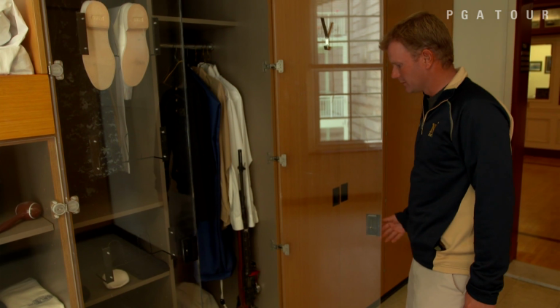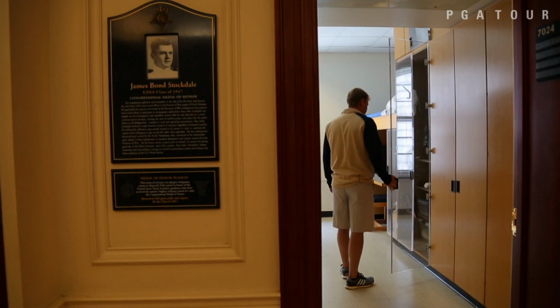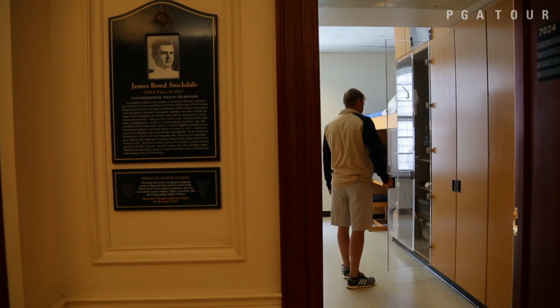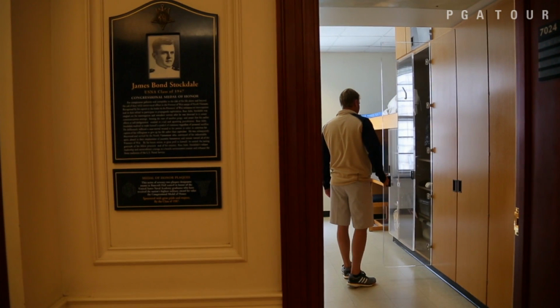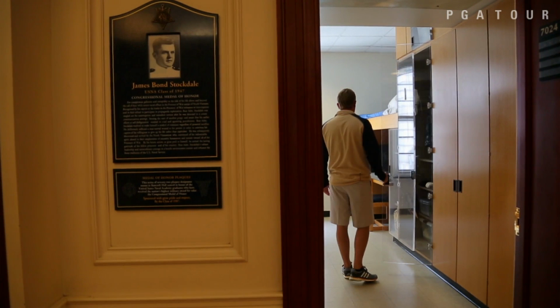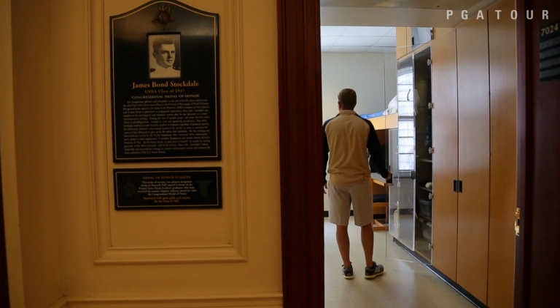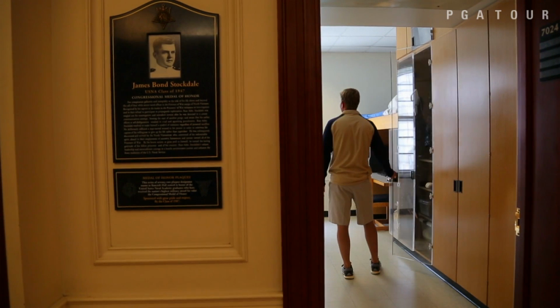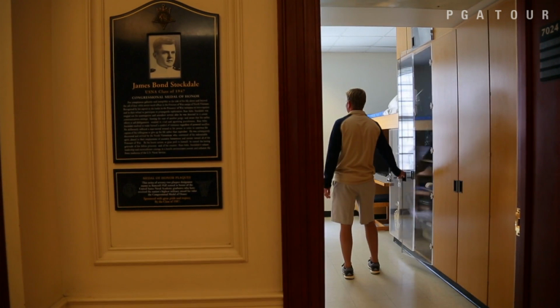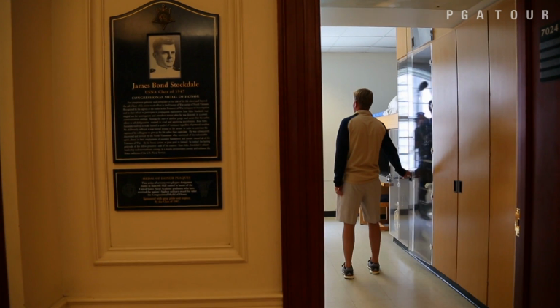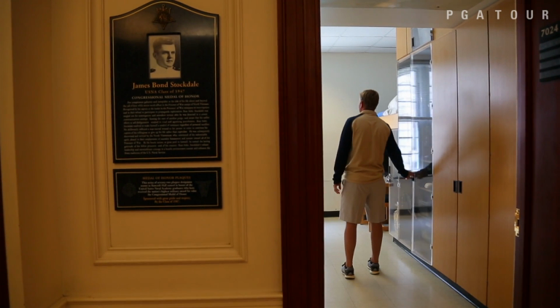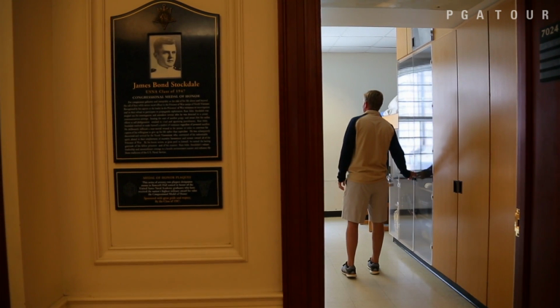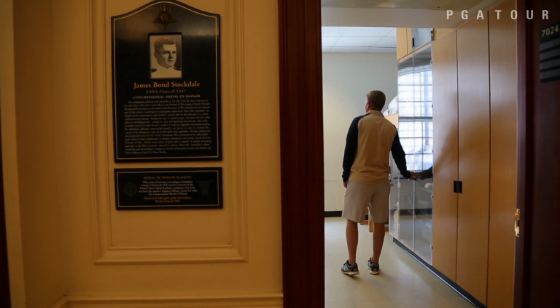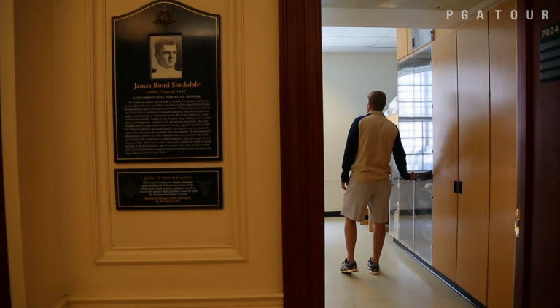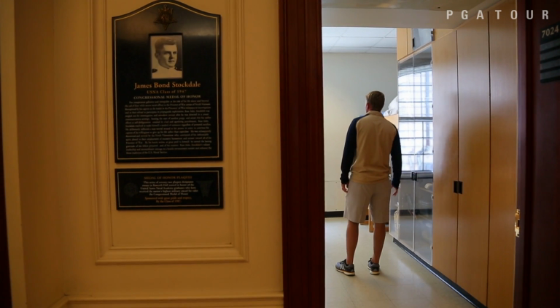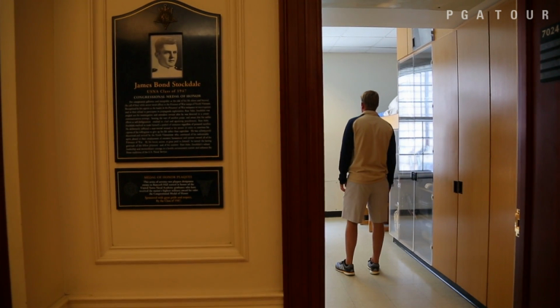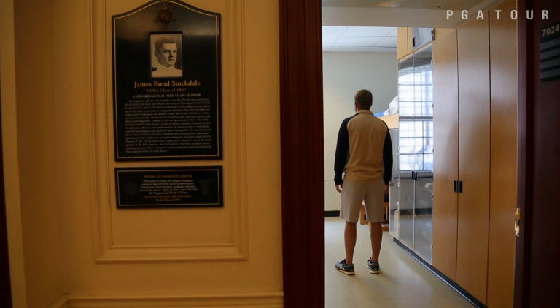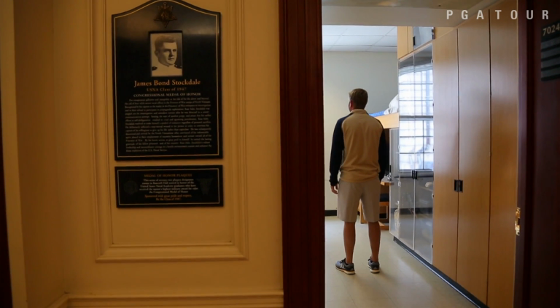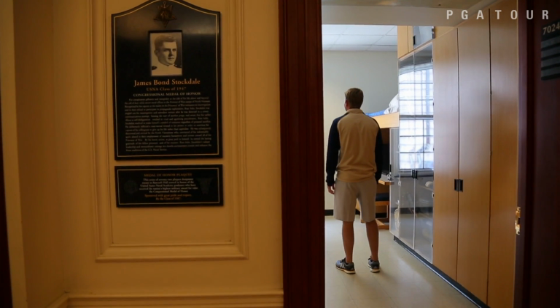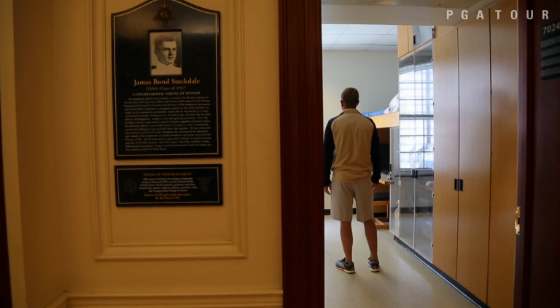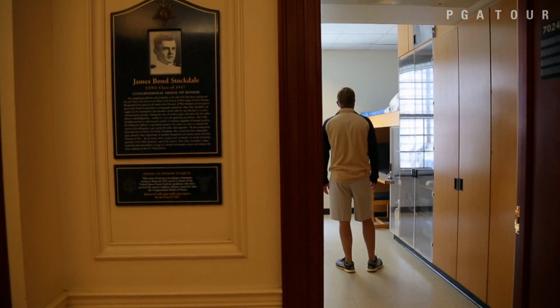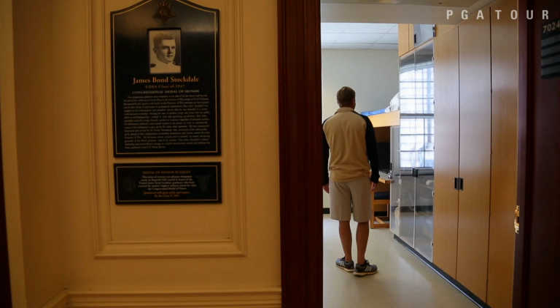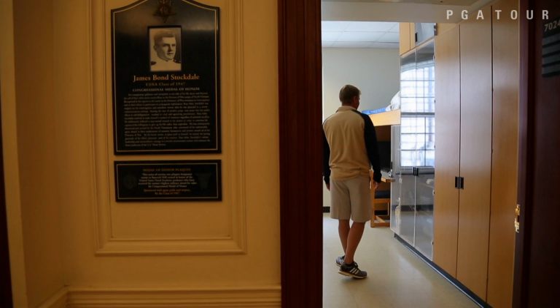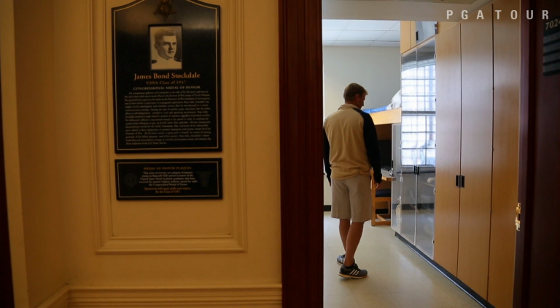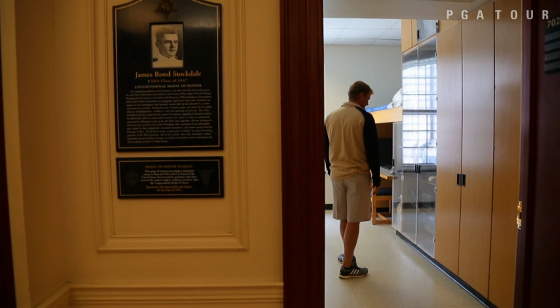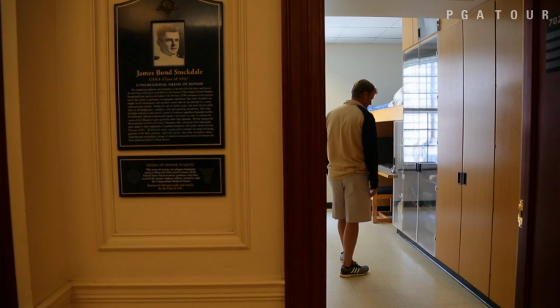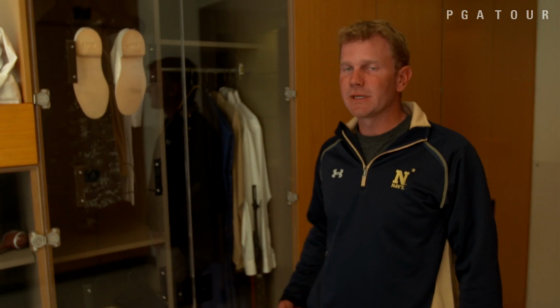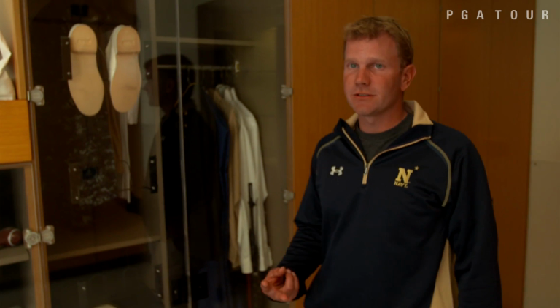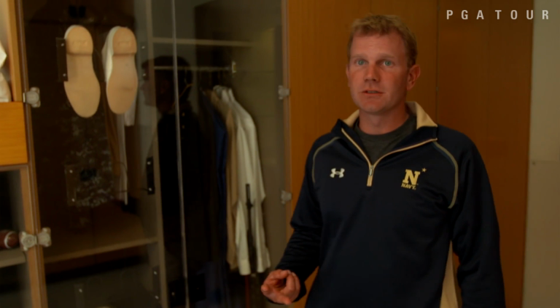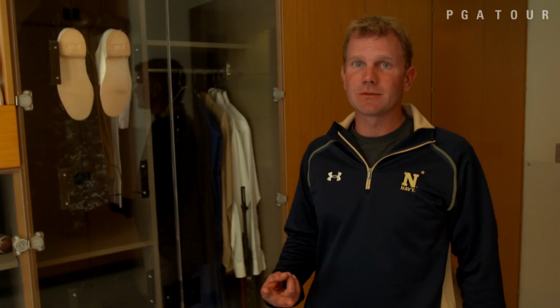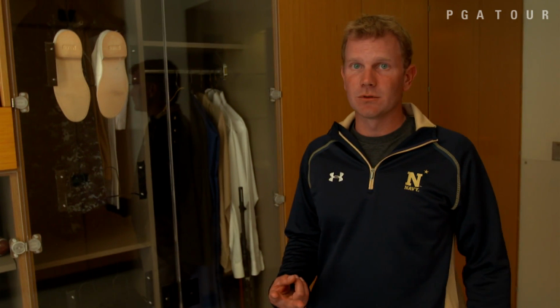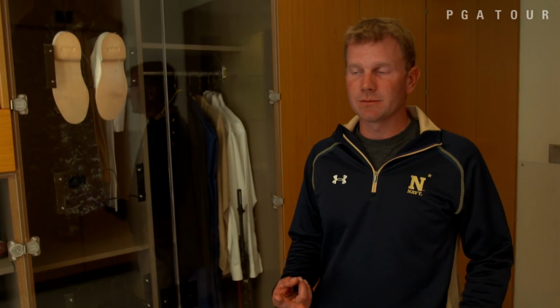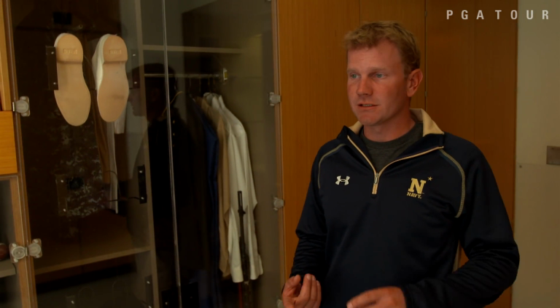You don't want to leave your rifle unlocked — that leads to a bad day at the Naval Academy for you.